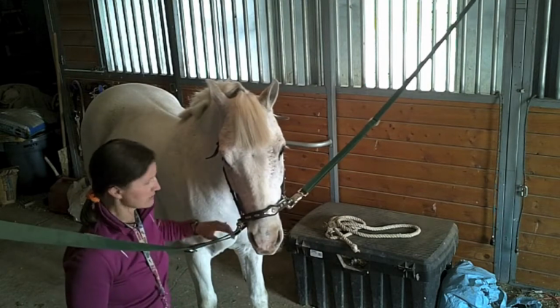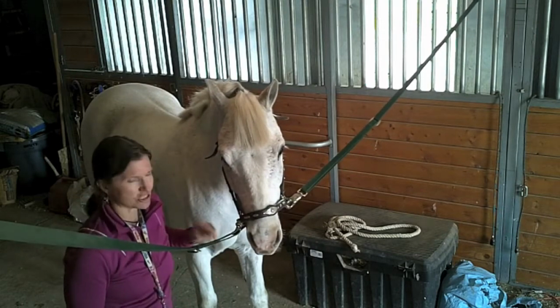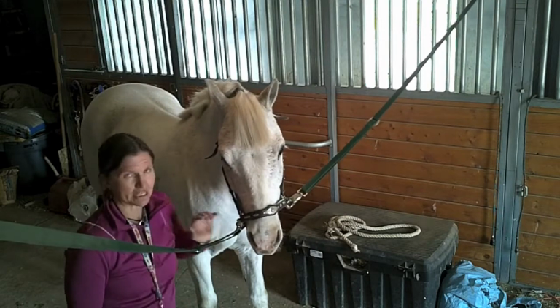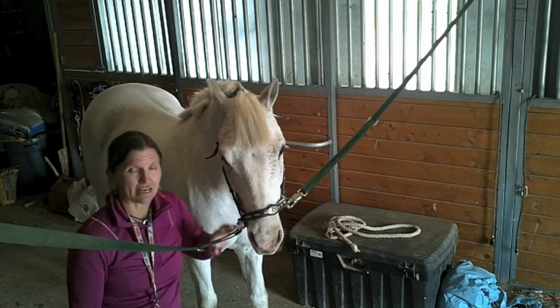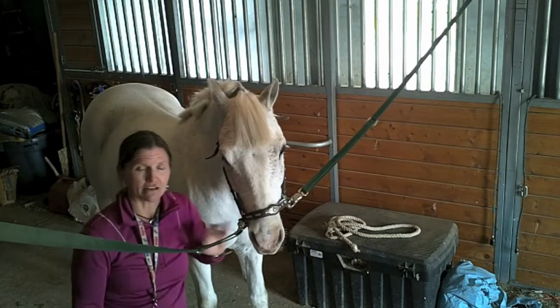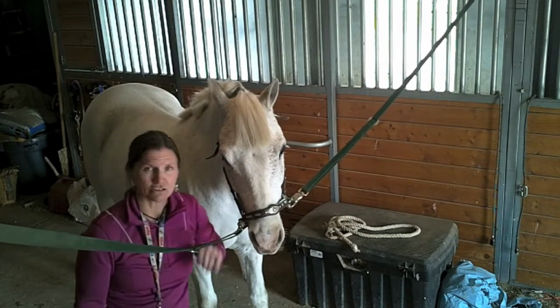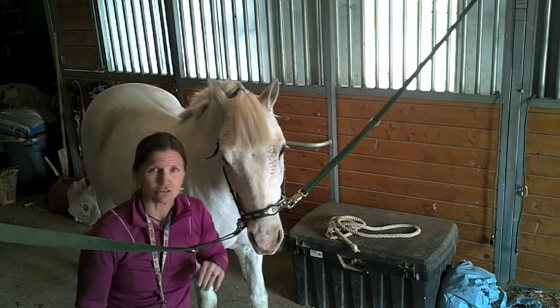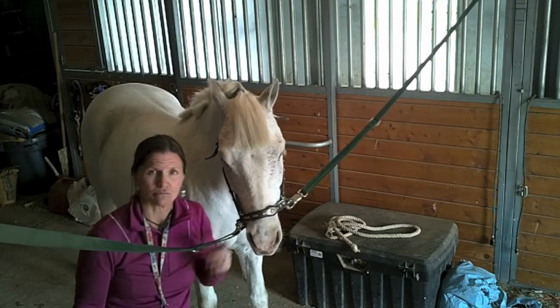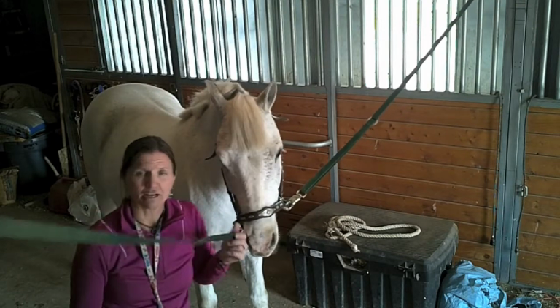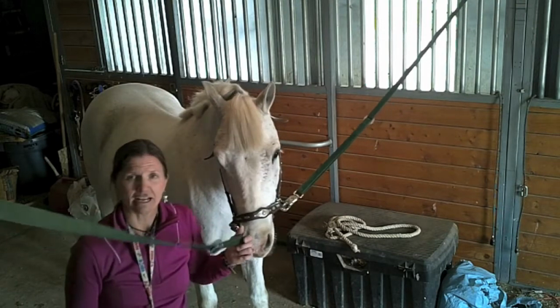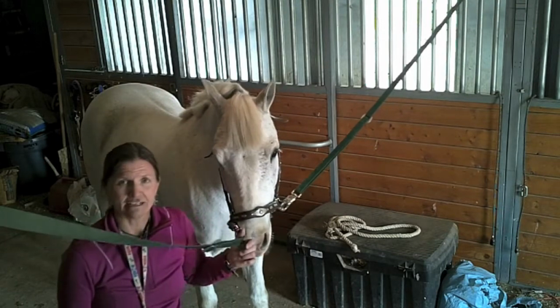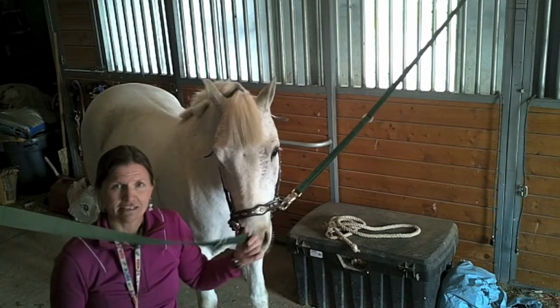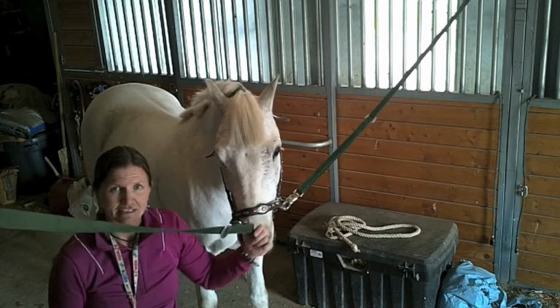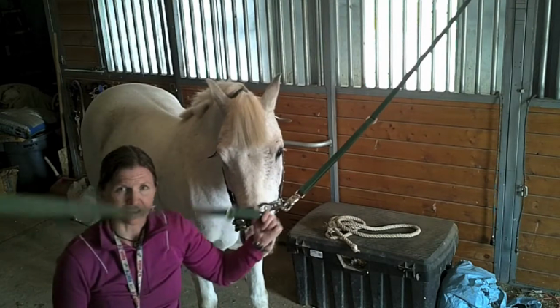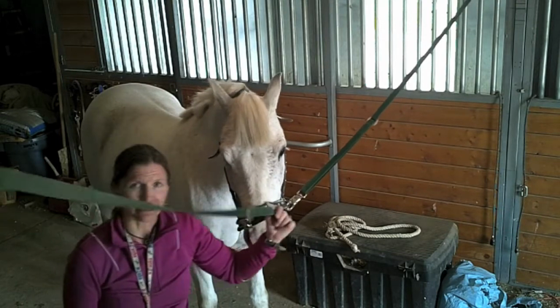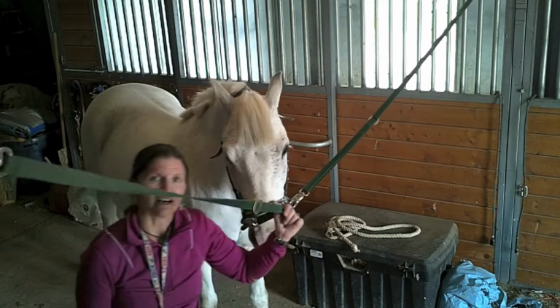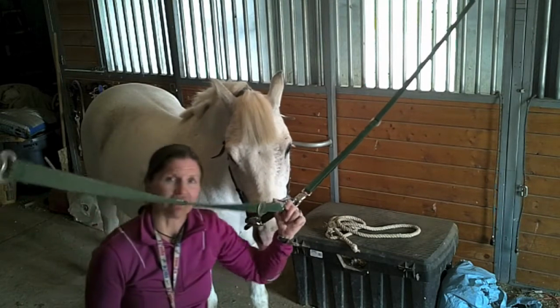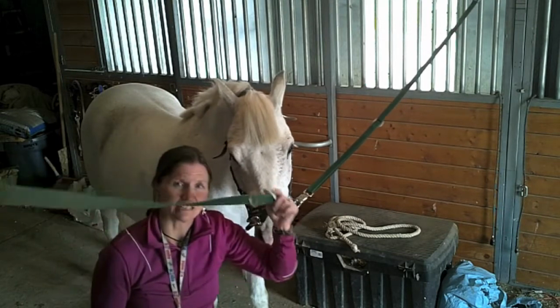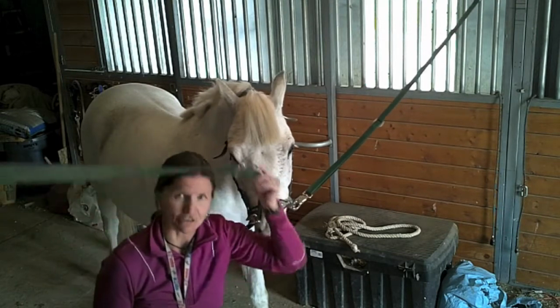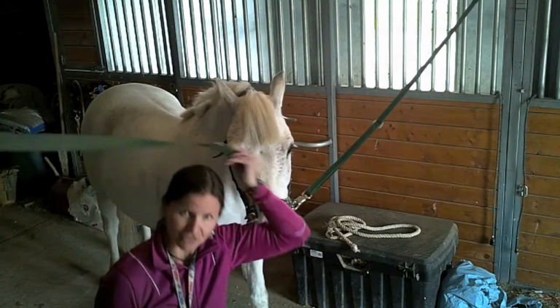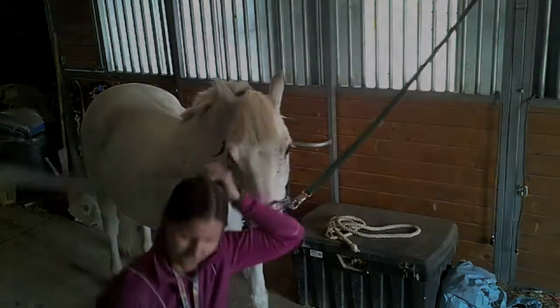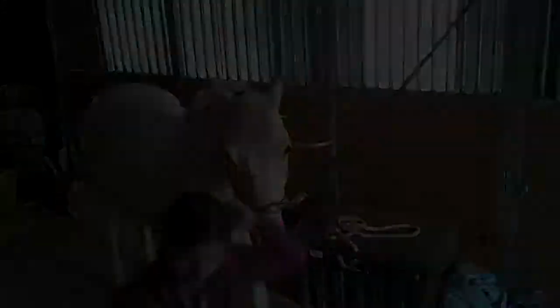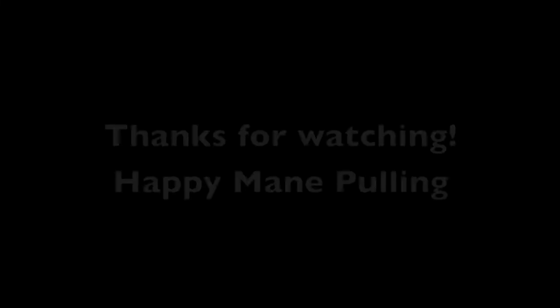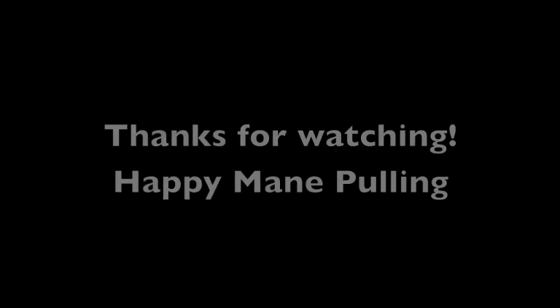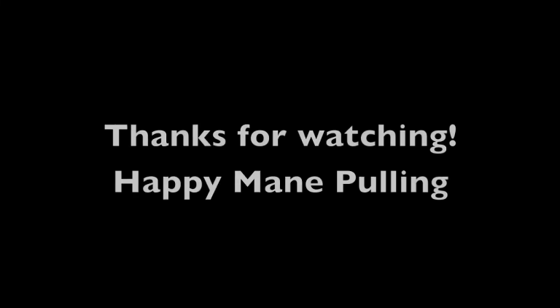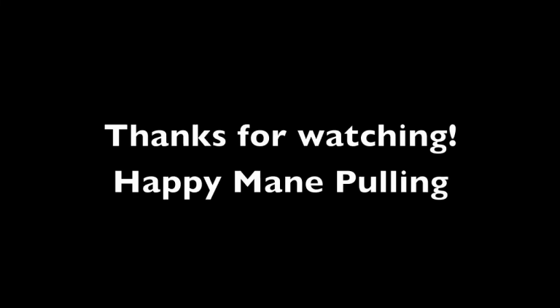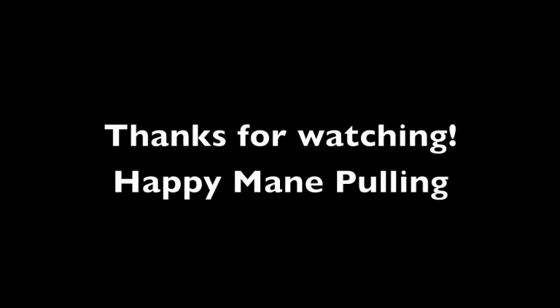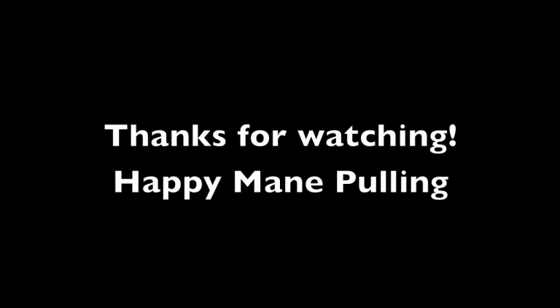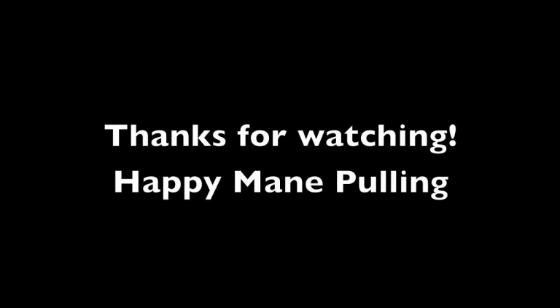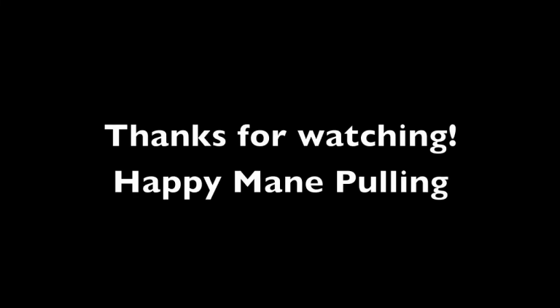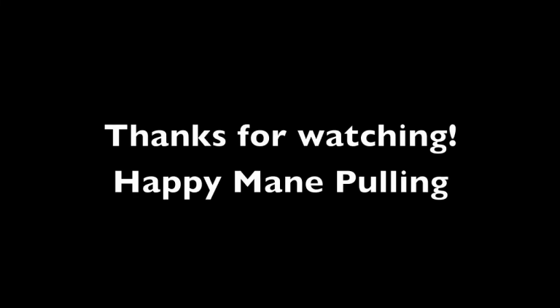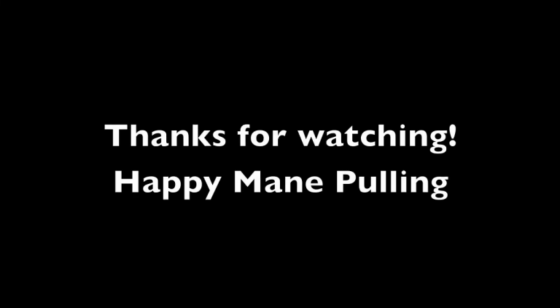We'll show you how to braid in another video.